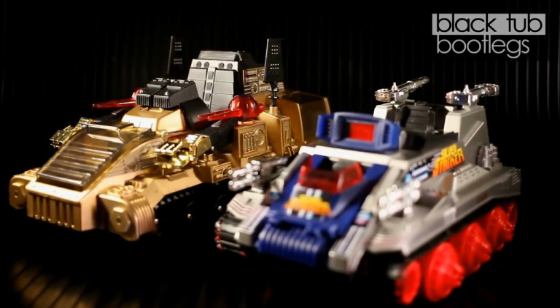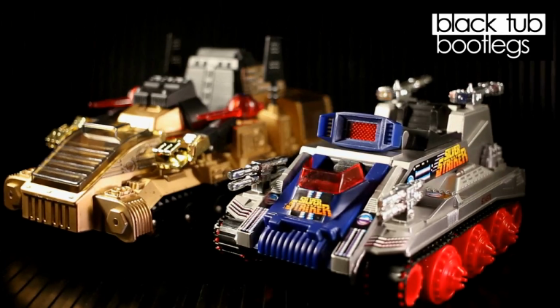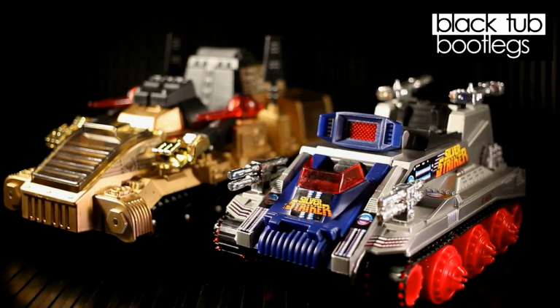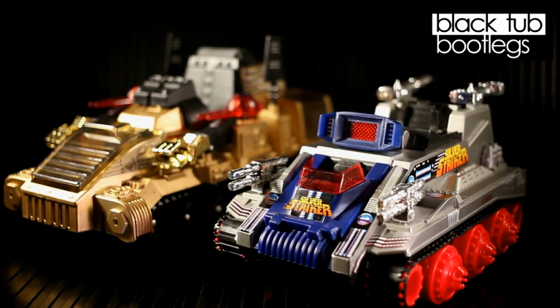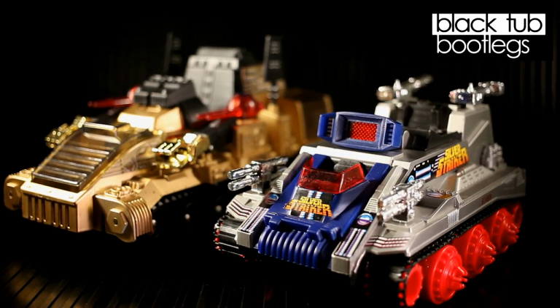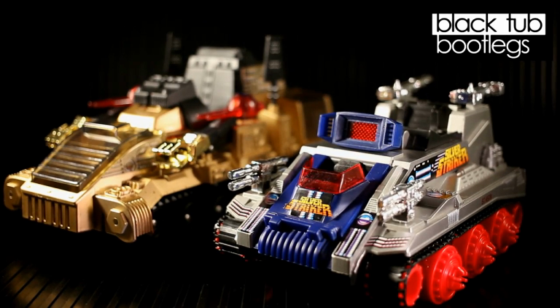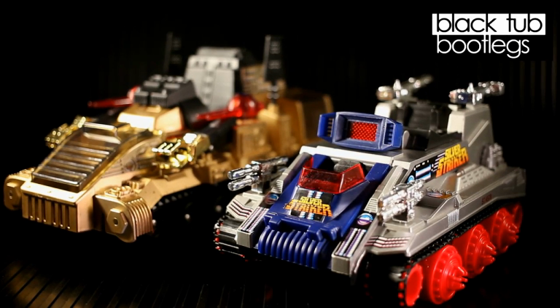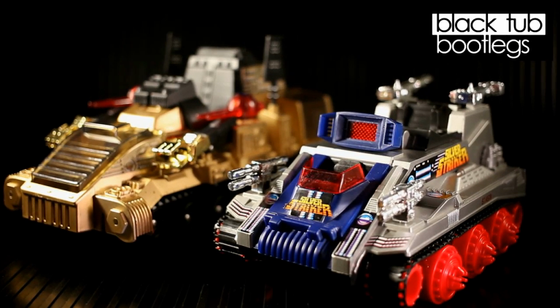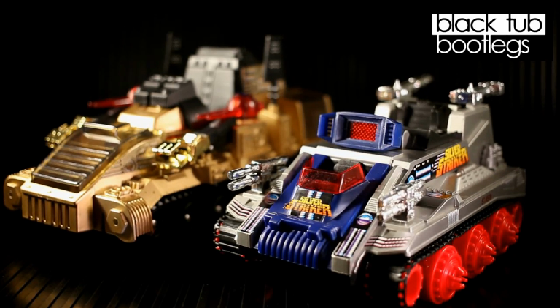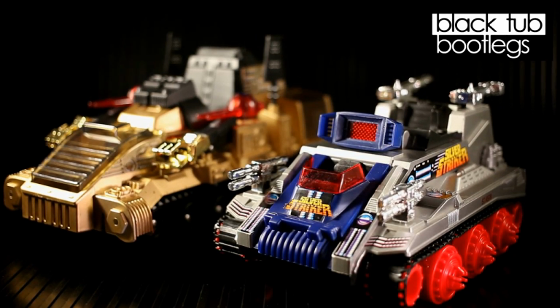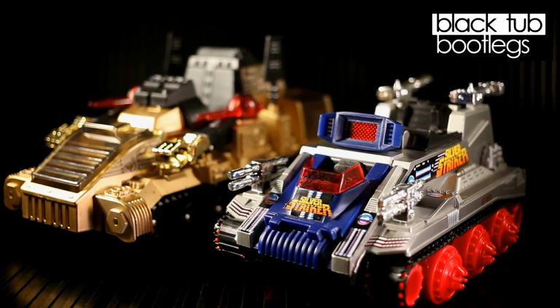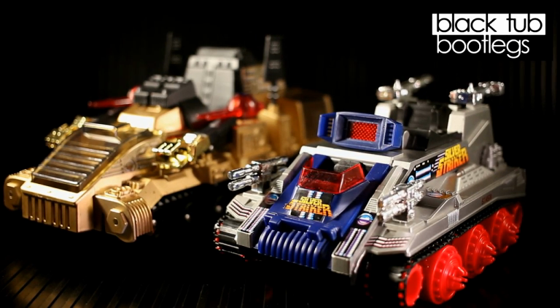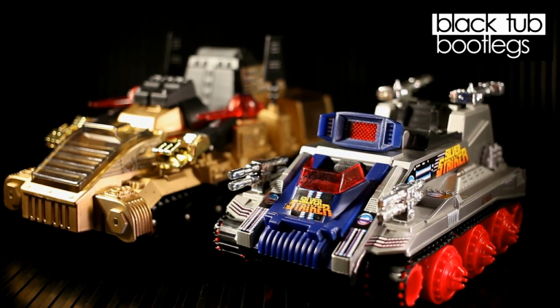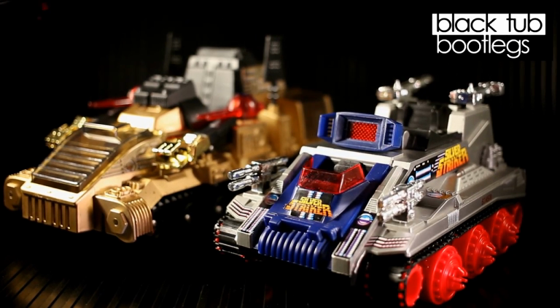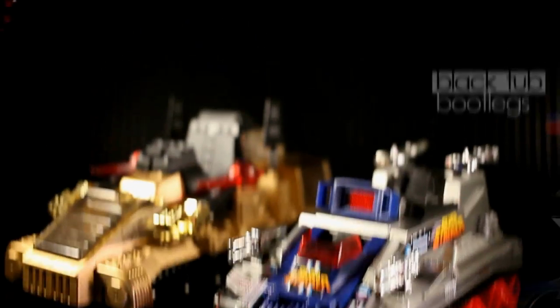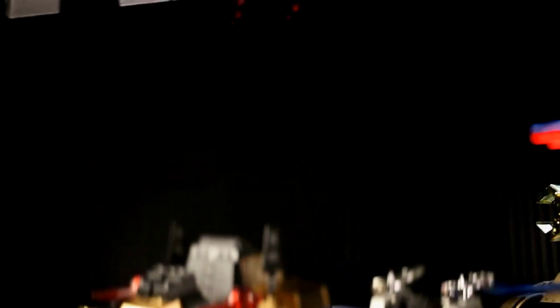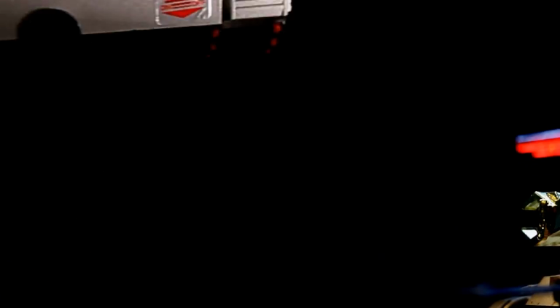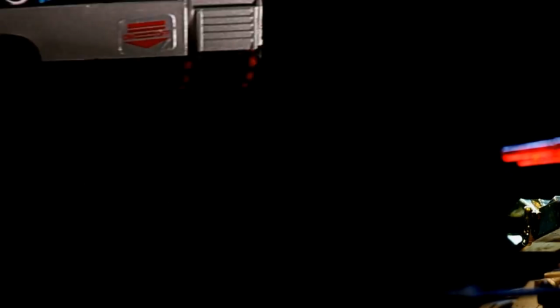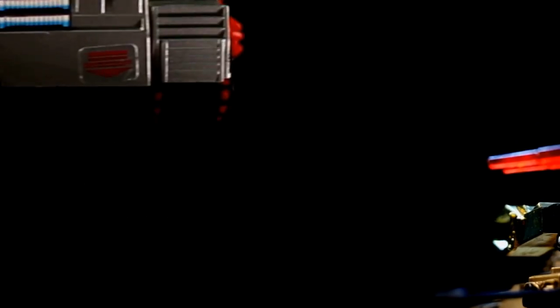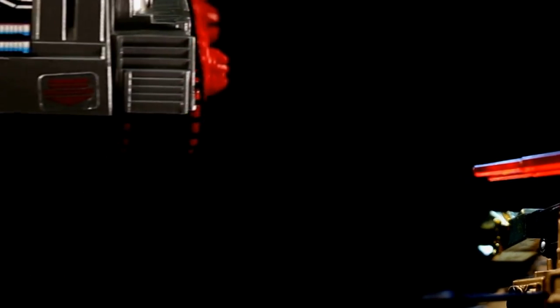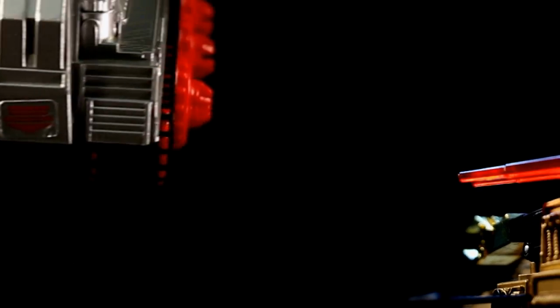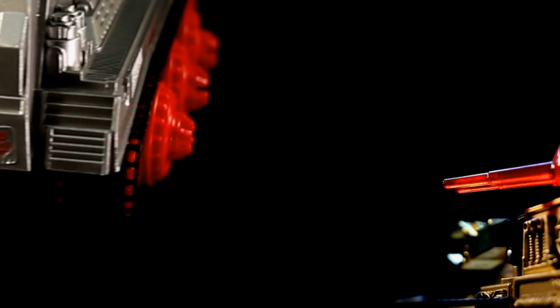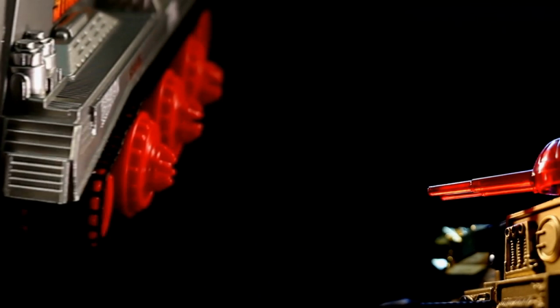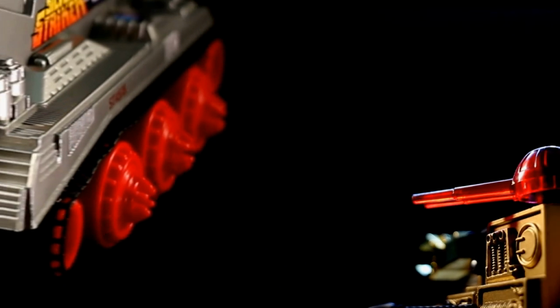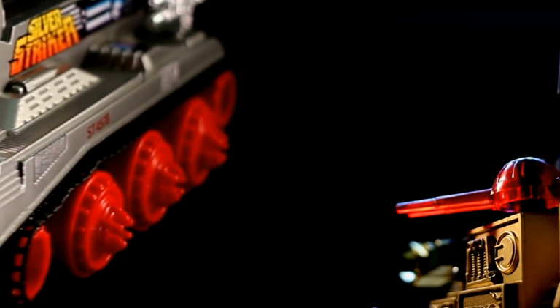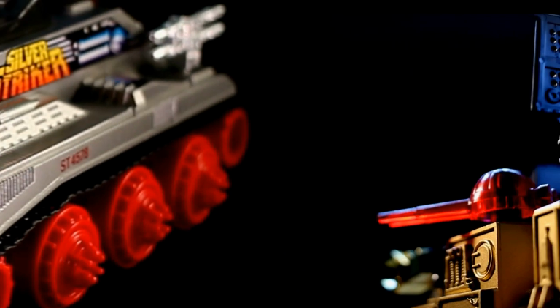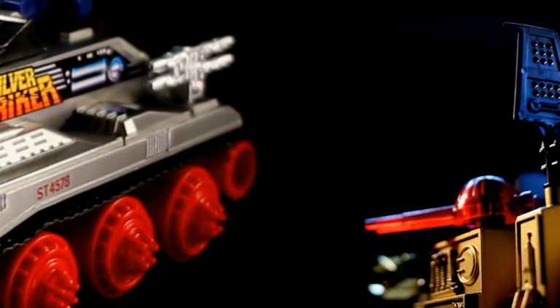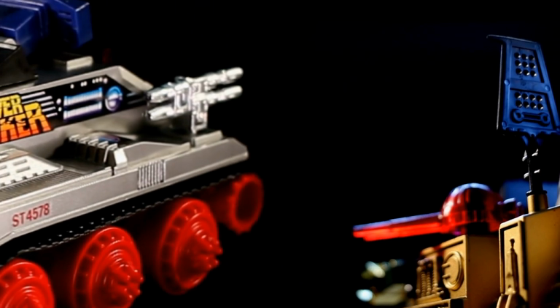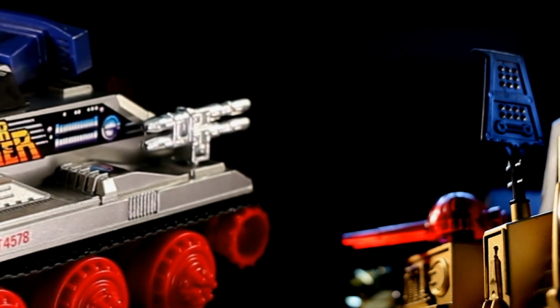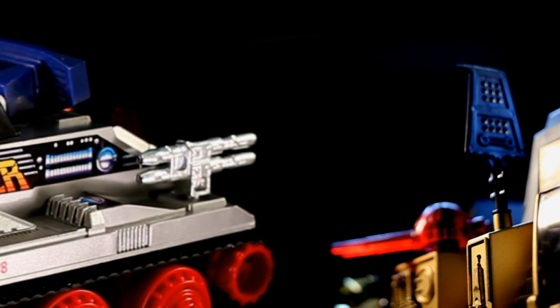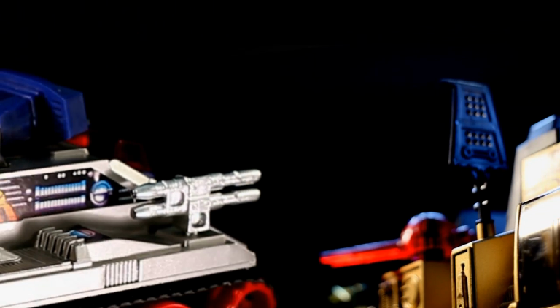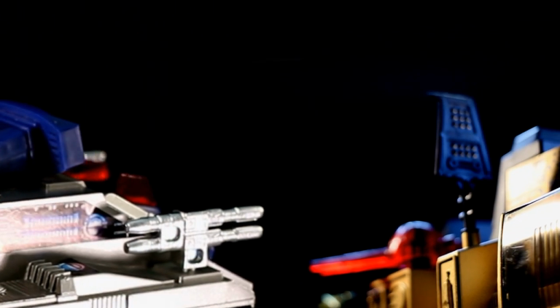Well, that's it for our second run of Masters of the Universe bootleg vehicles. Stay tuned for more Black Tub Bootlegs.